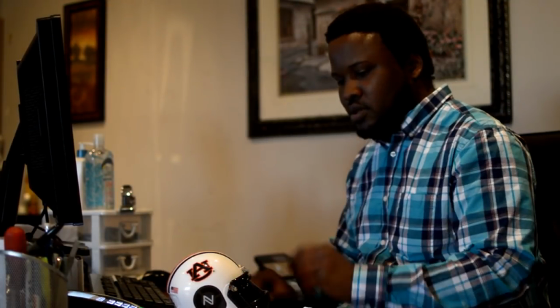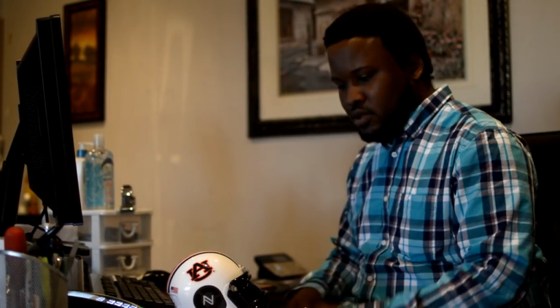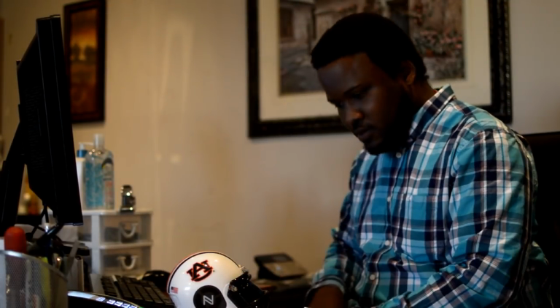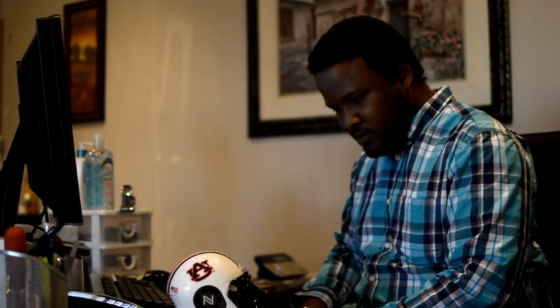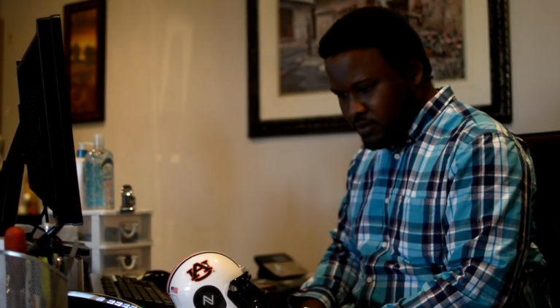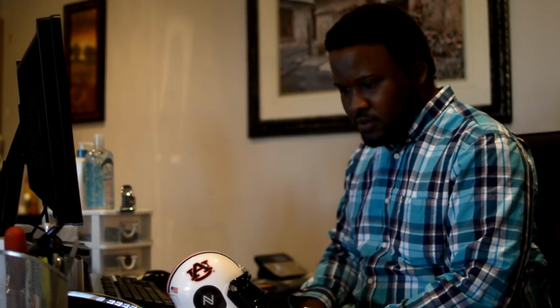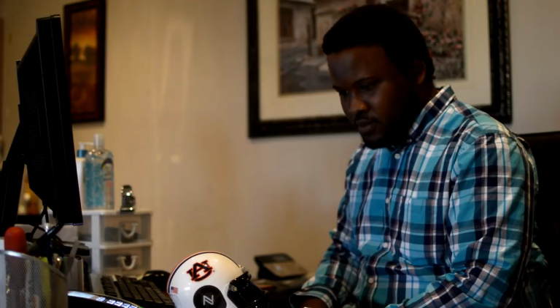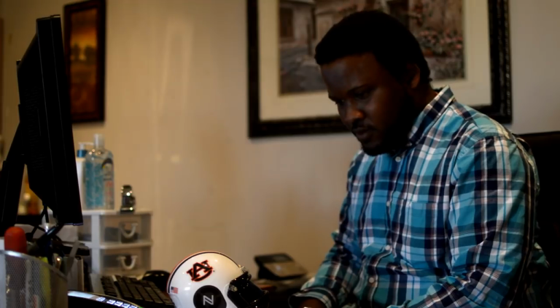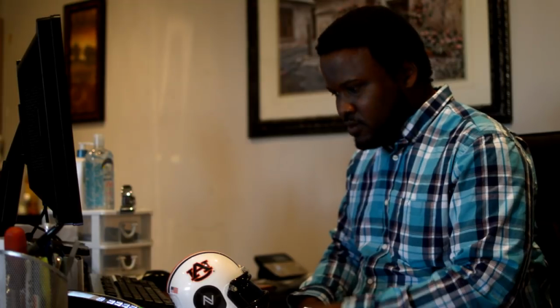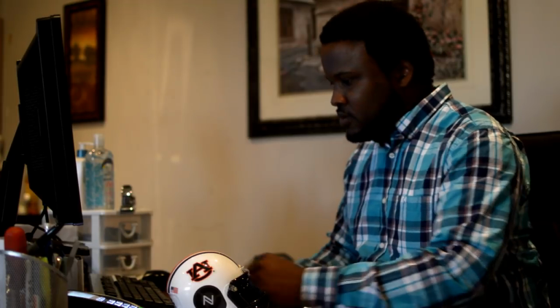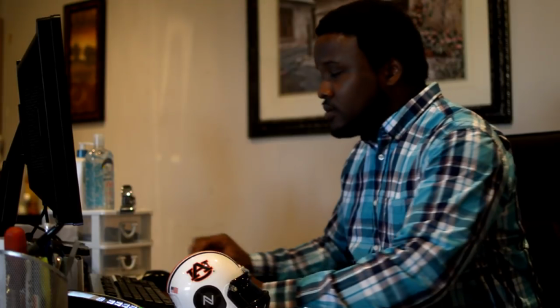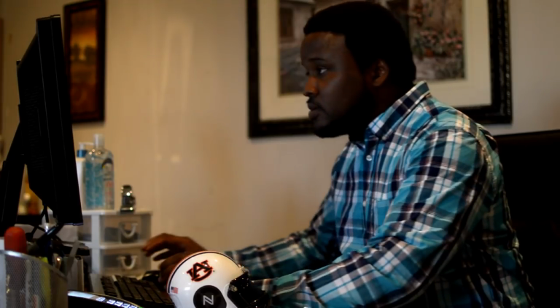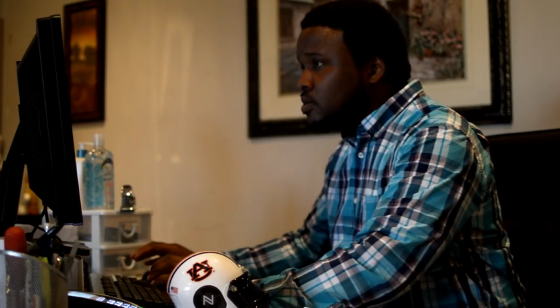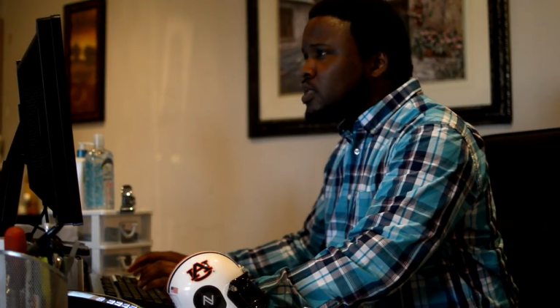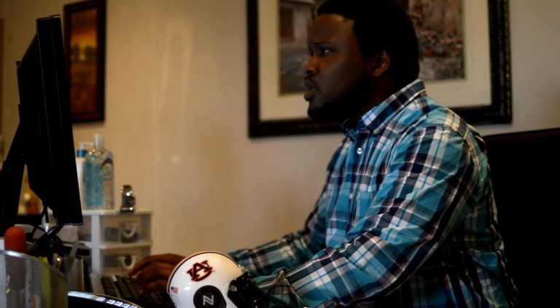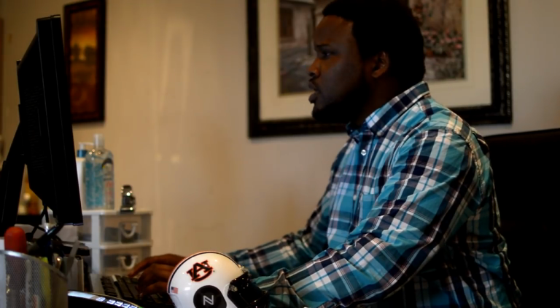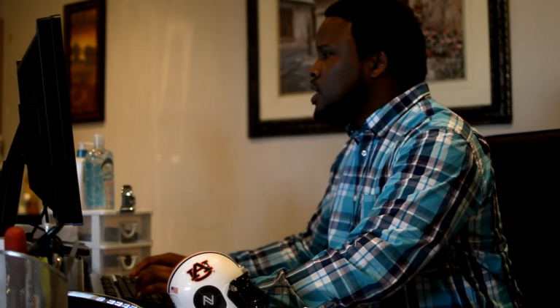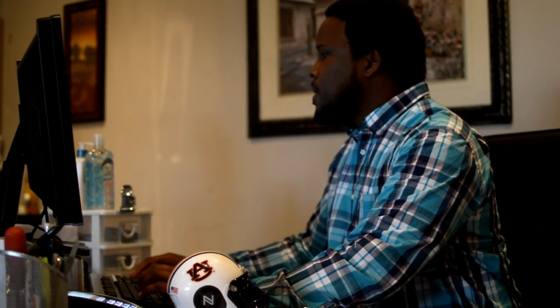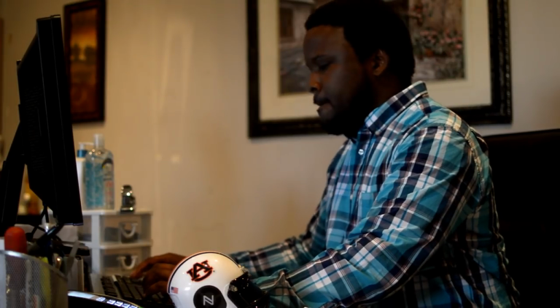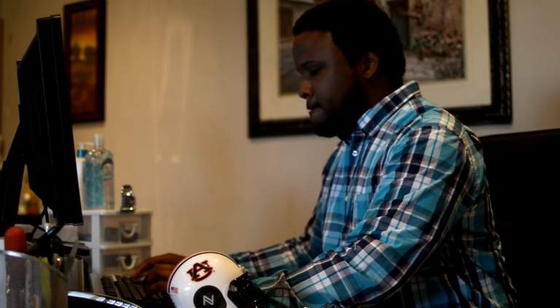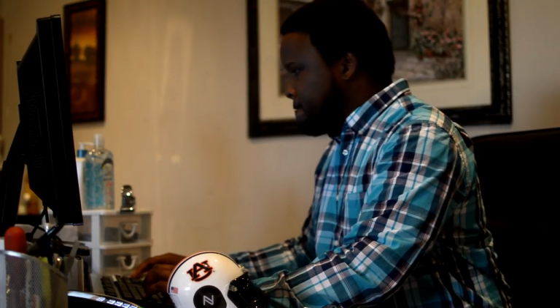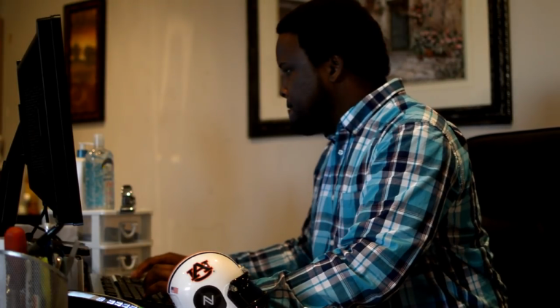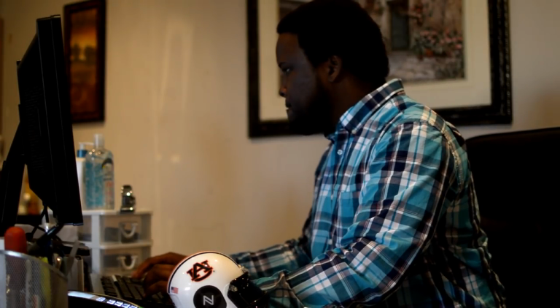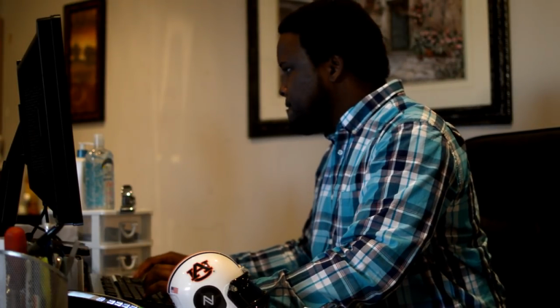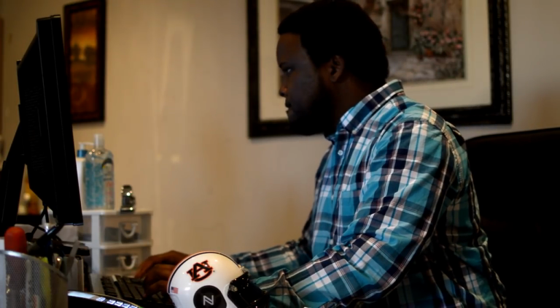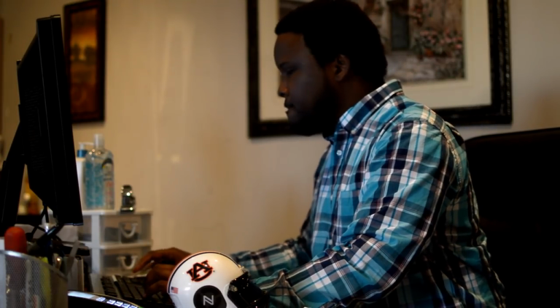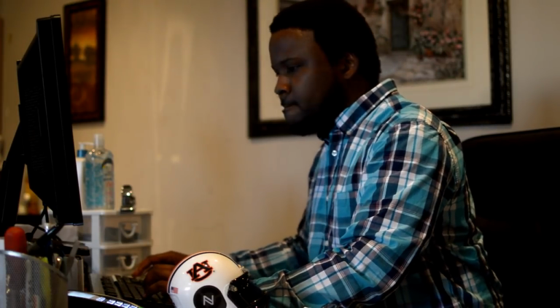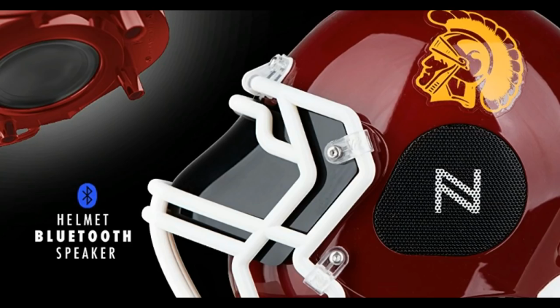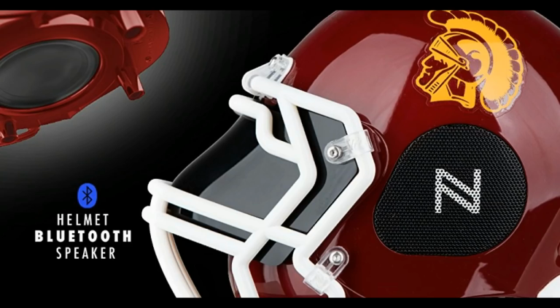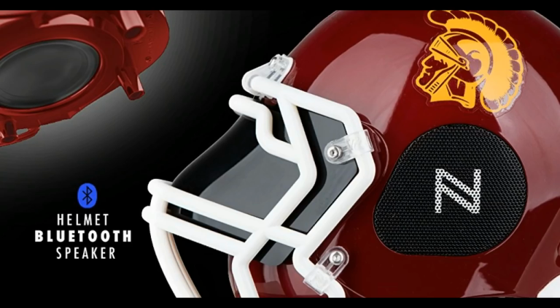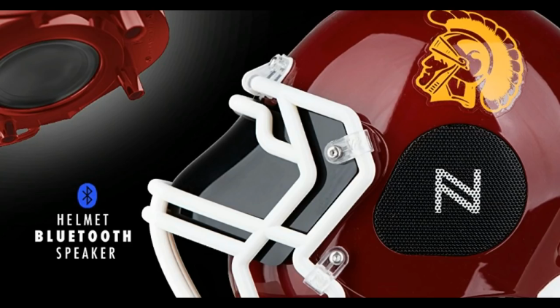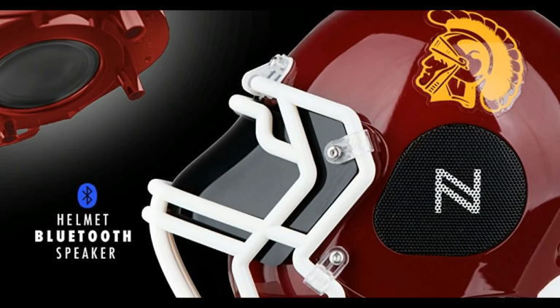Hello everyone, this is Matthew Barnes and let's take a look at NEMA's portable Bluetooth speaker.